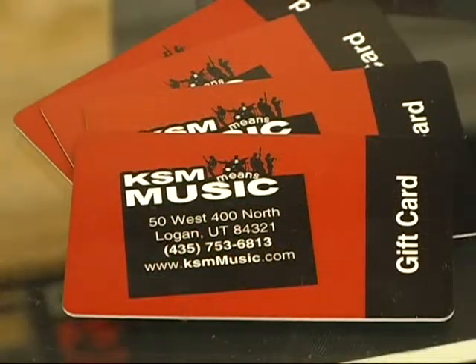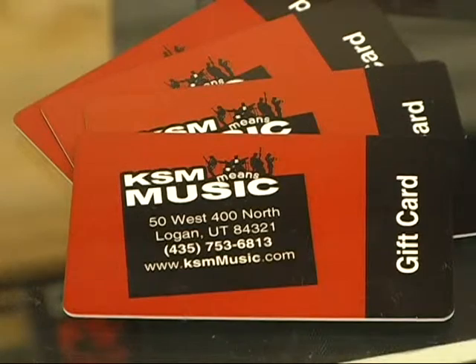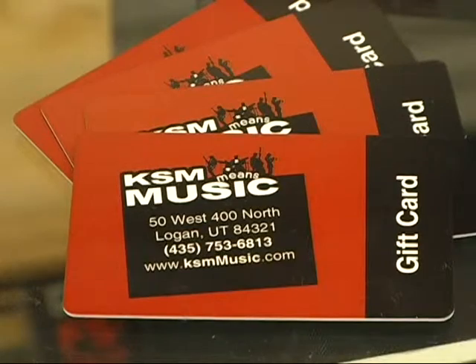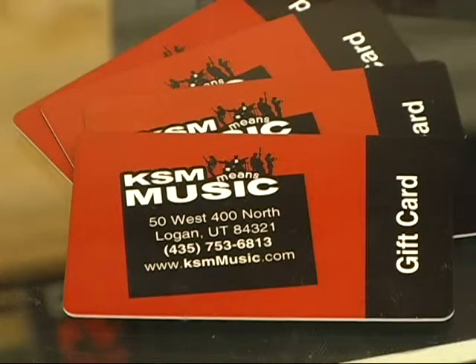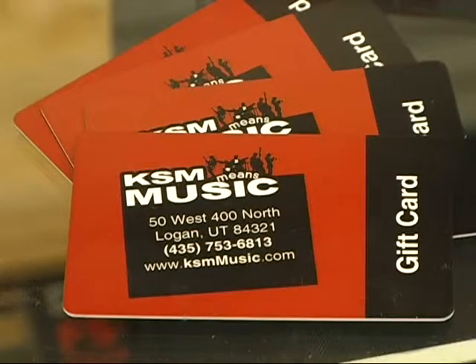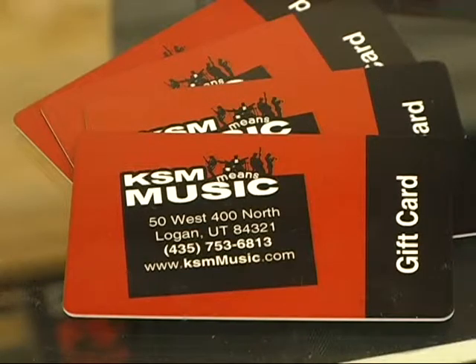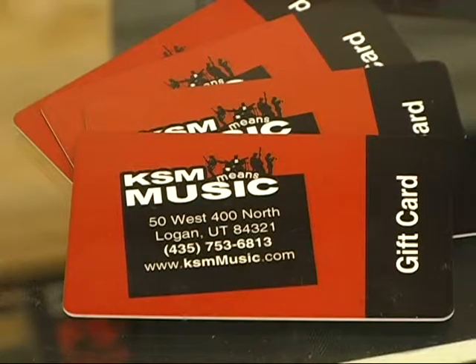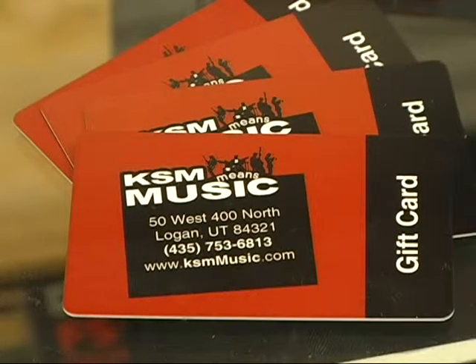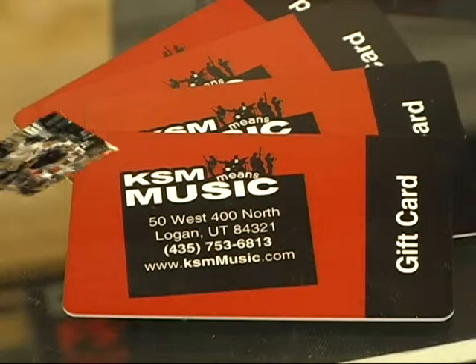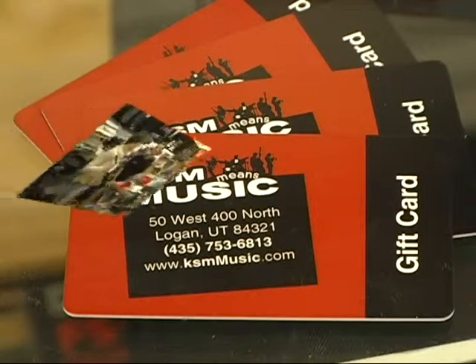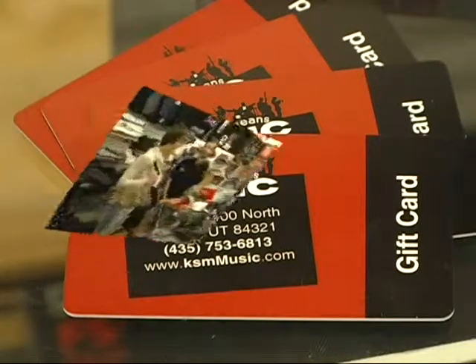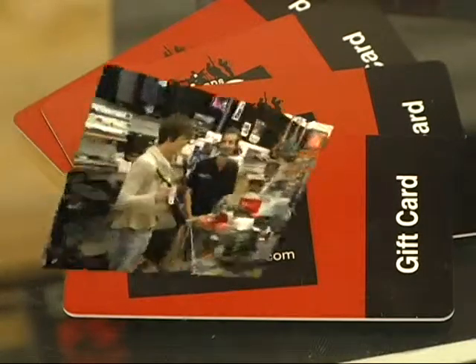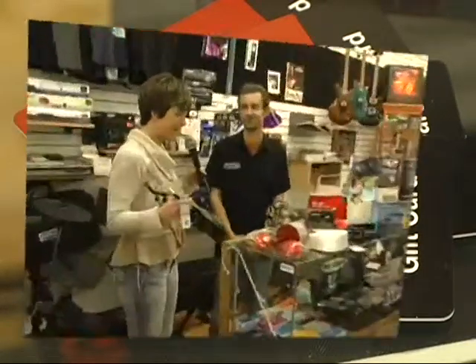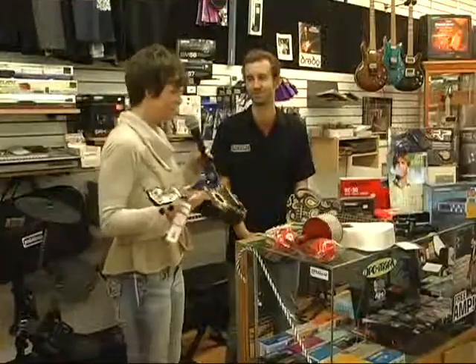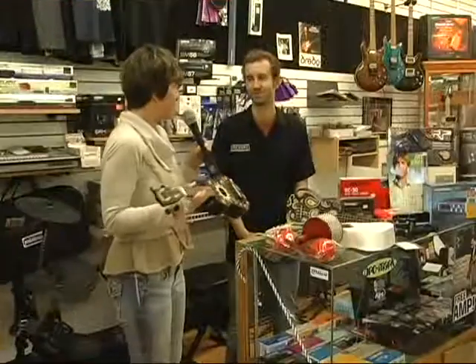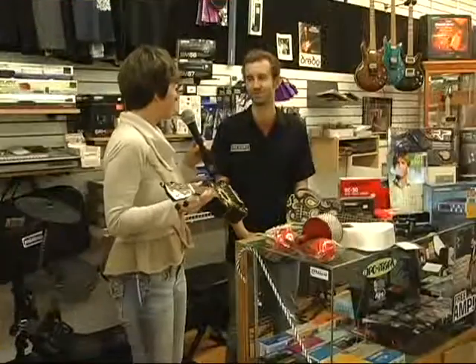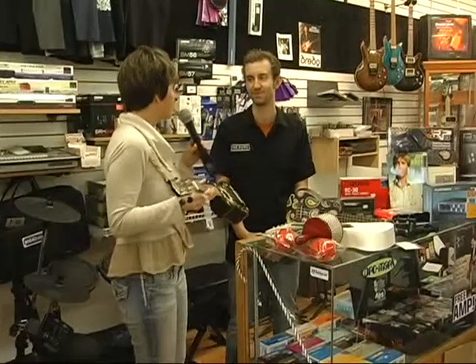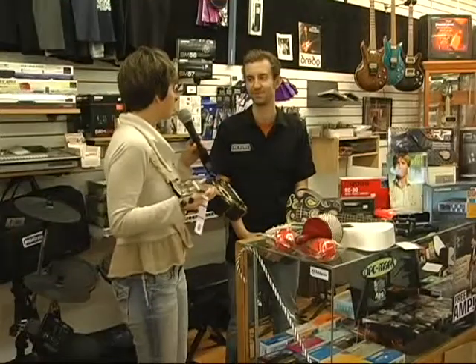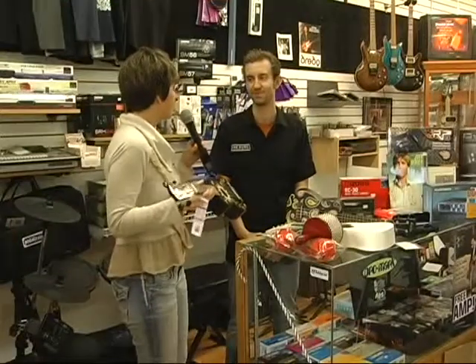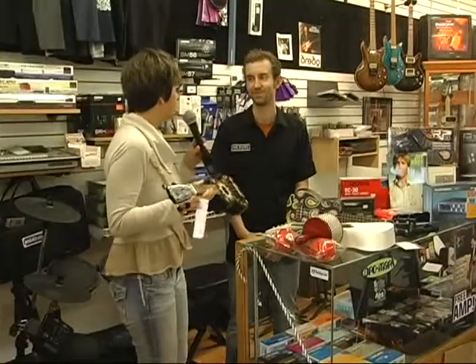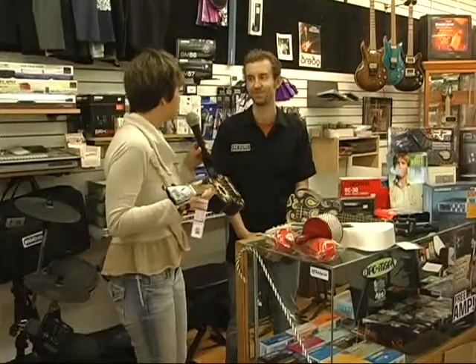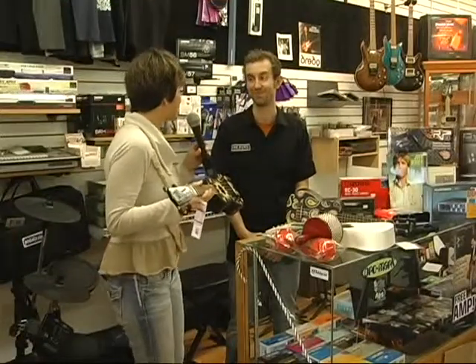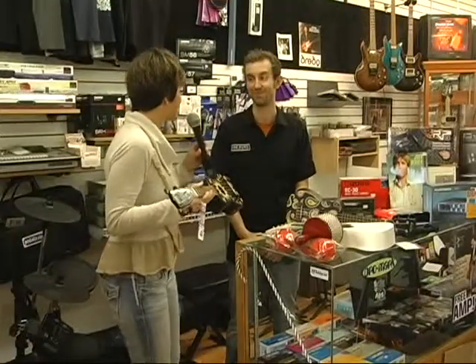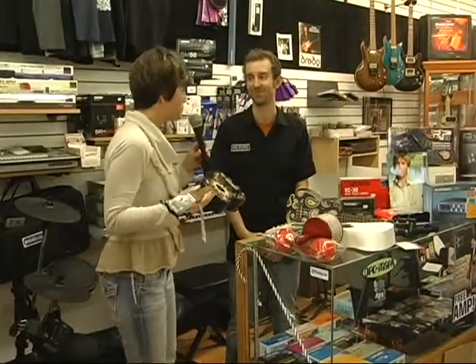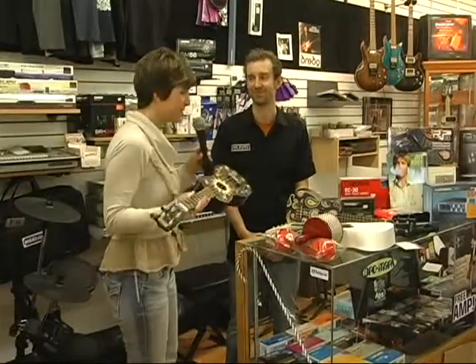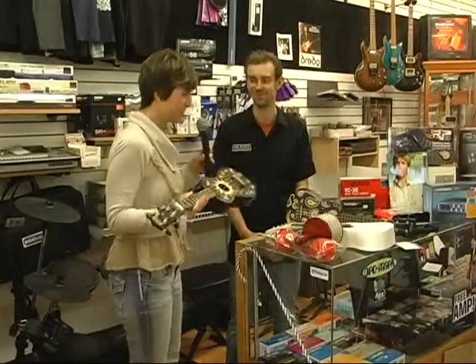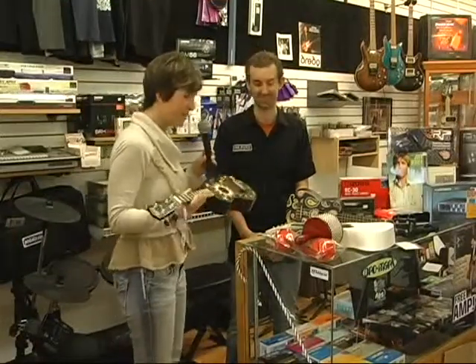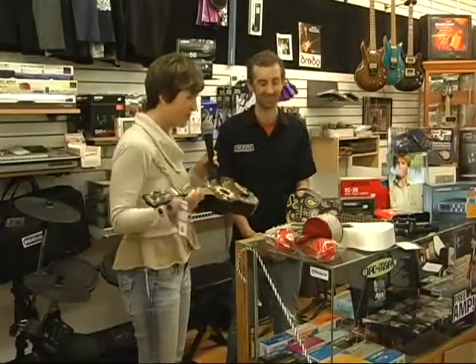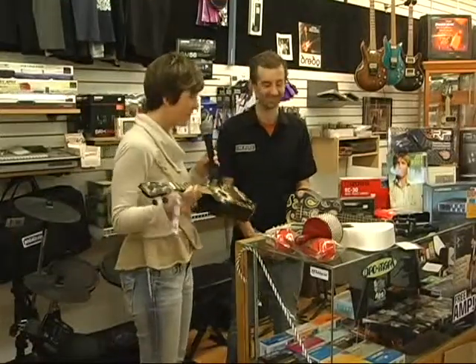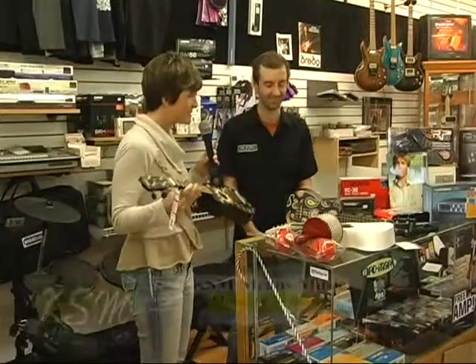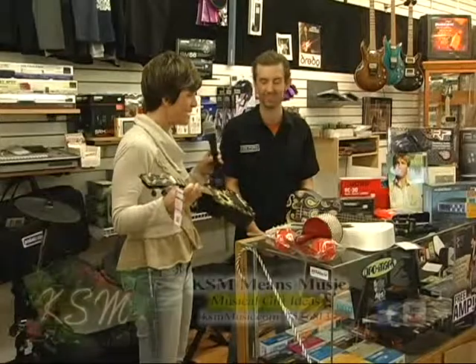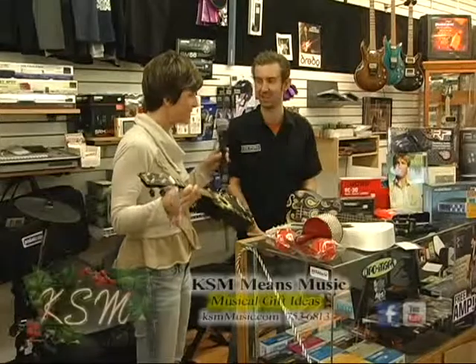This is the funnest part for me, Chris, when I come in and we get to pick up our favorite things and do just a favorite things segment.